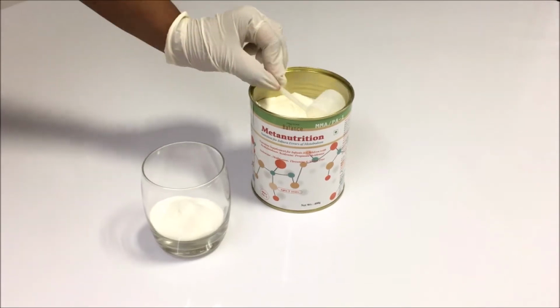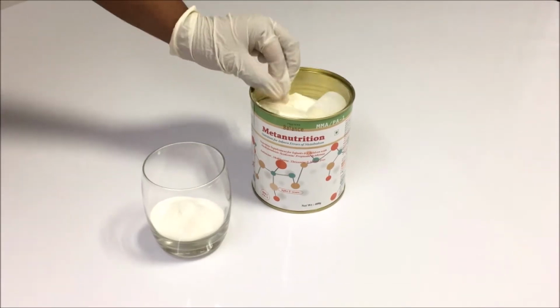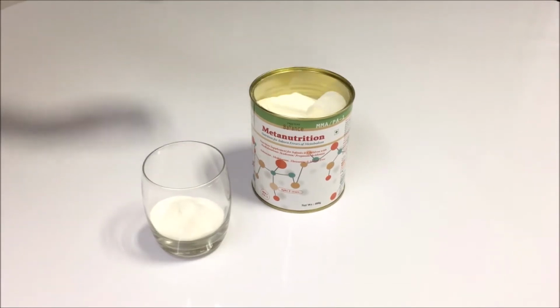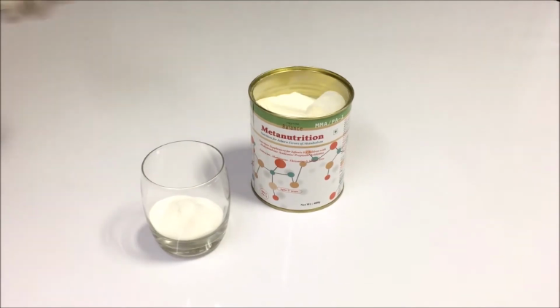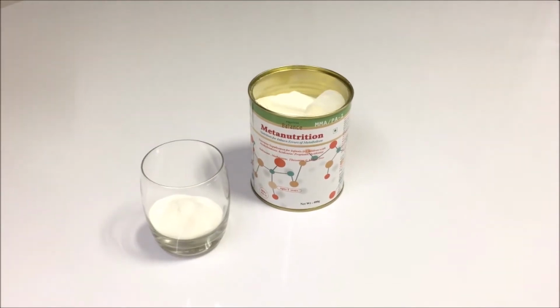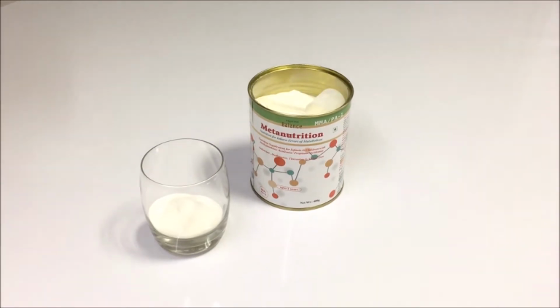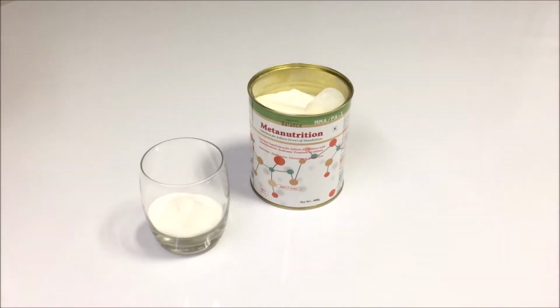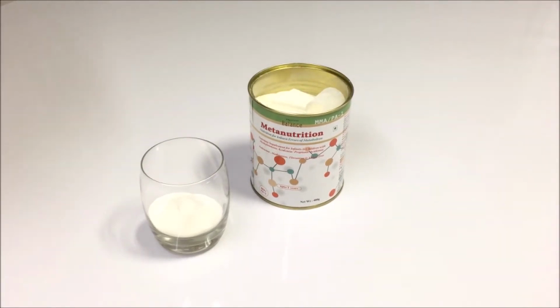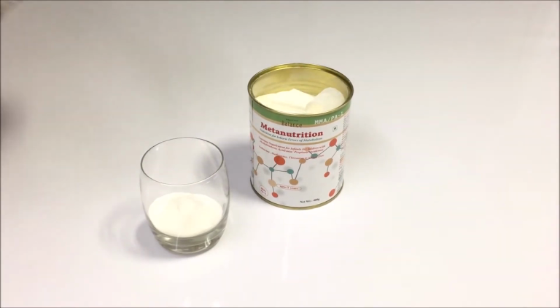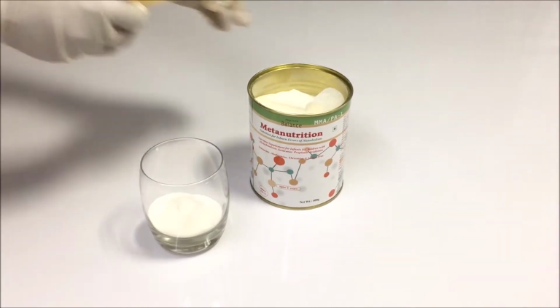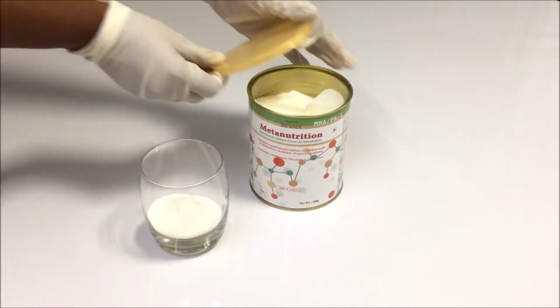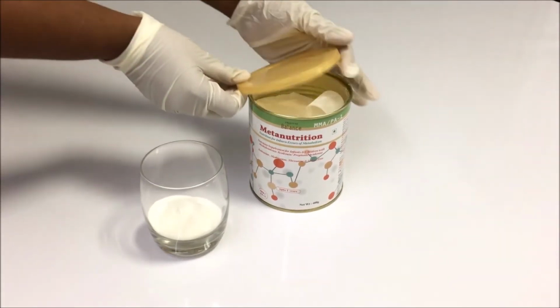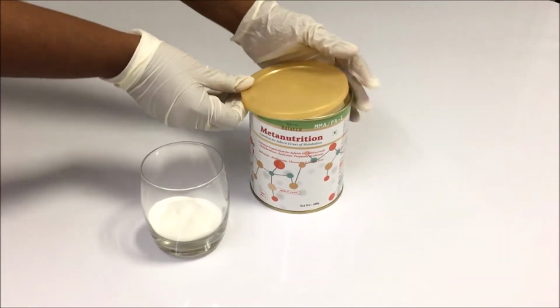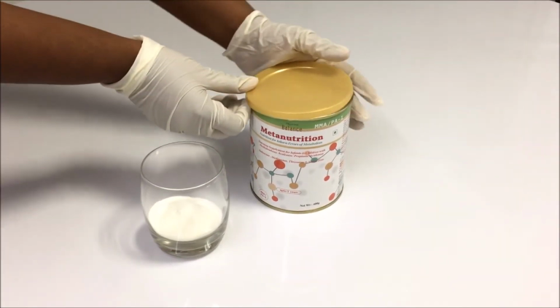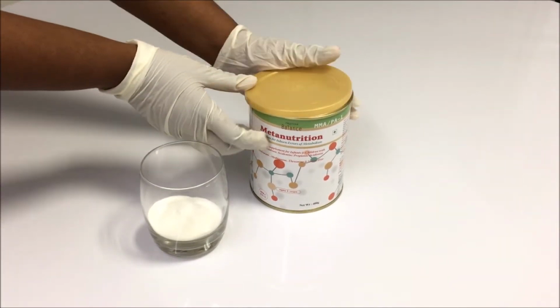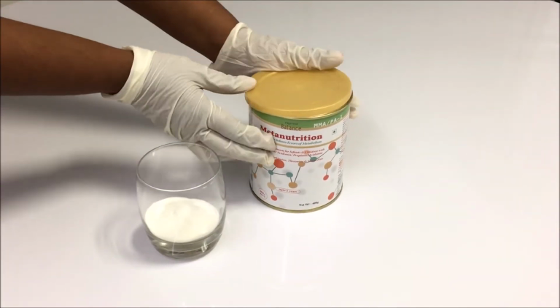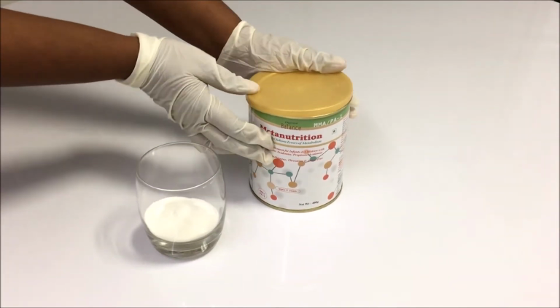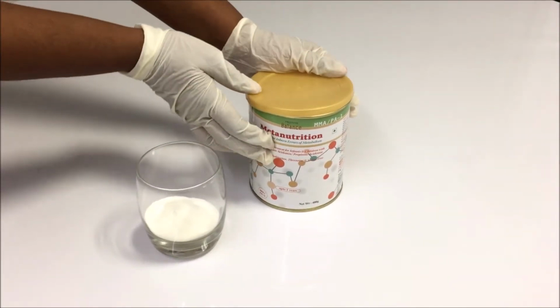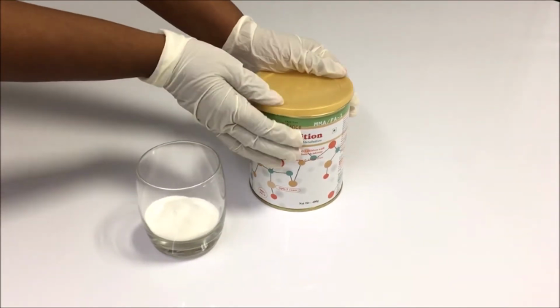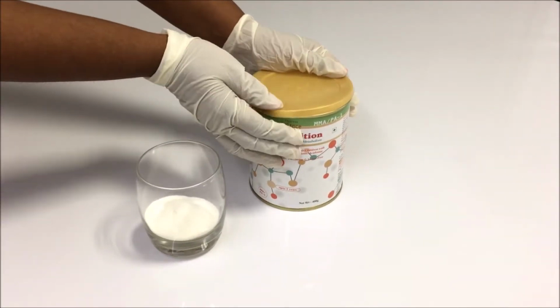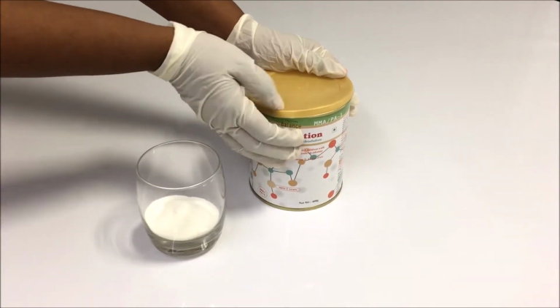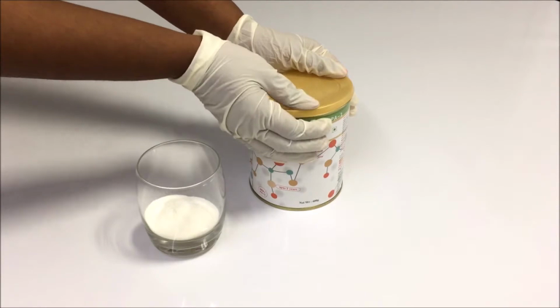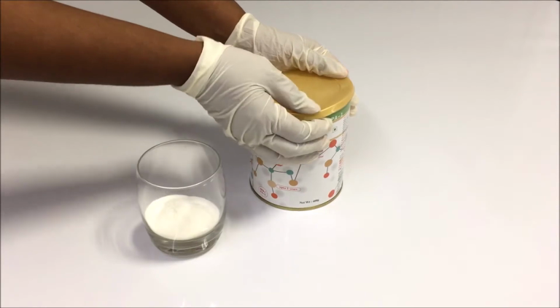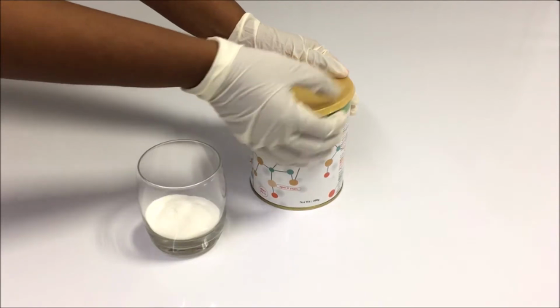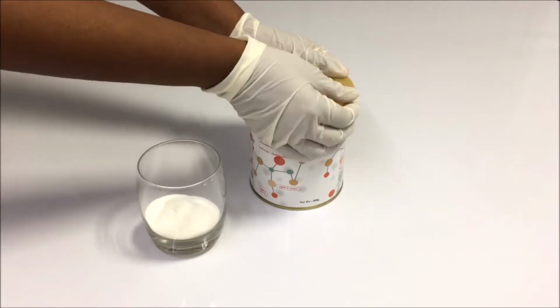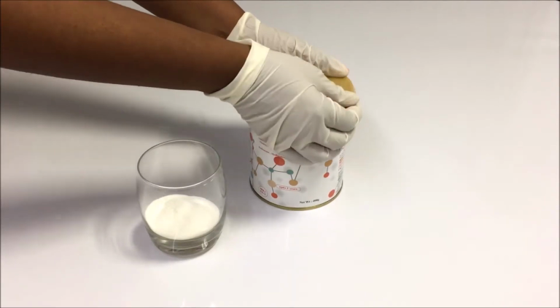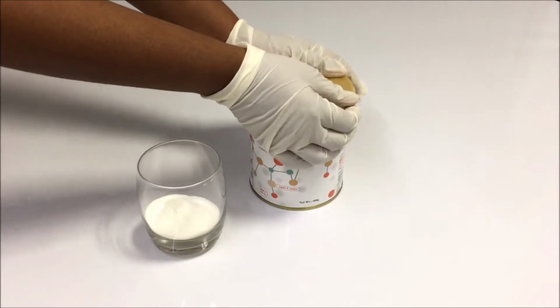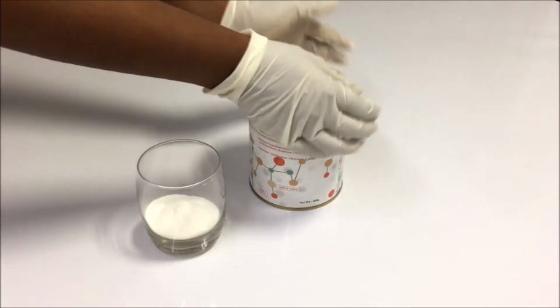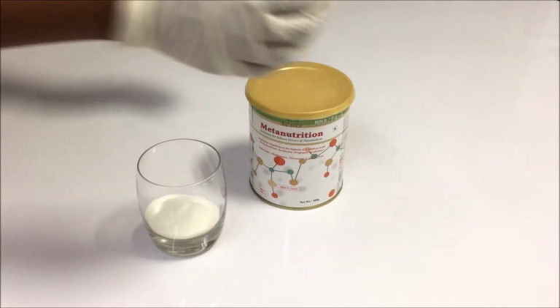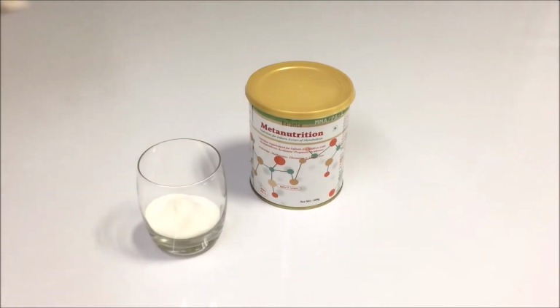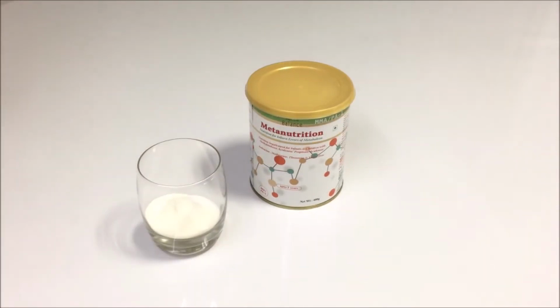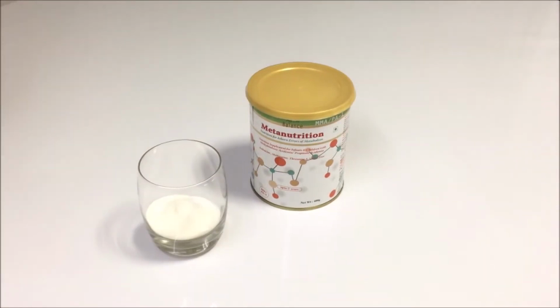Once you have used the powder, make sure that you close the lid tightly or transfer the contents into an airtight container.